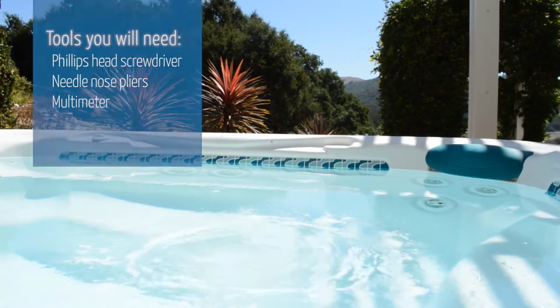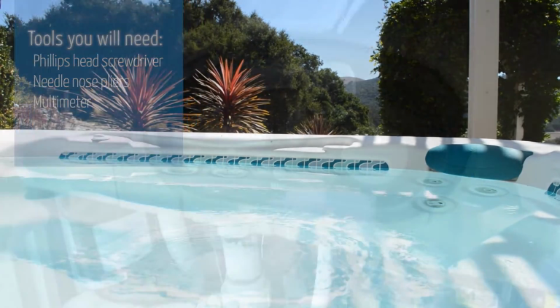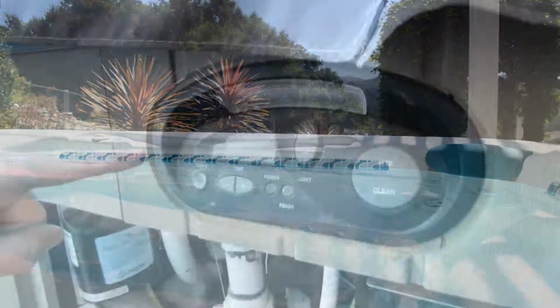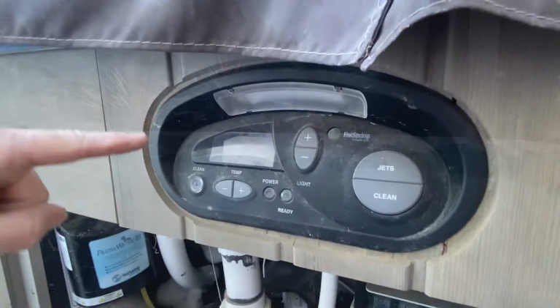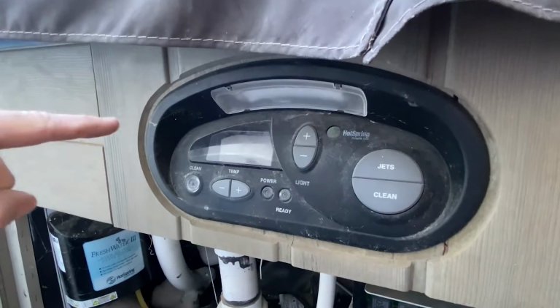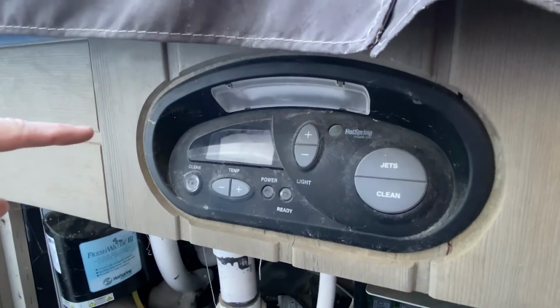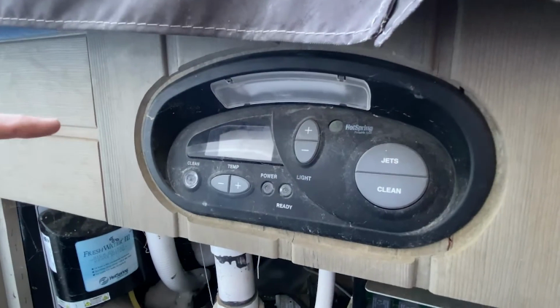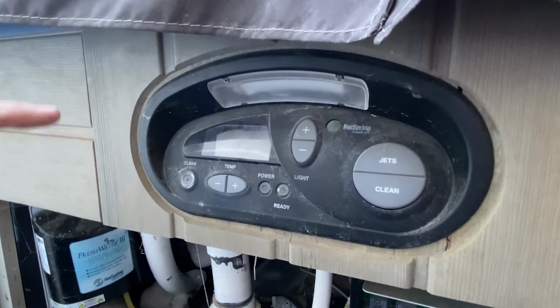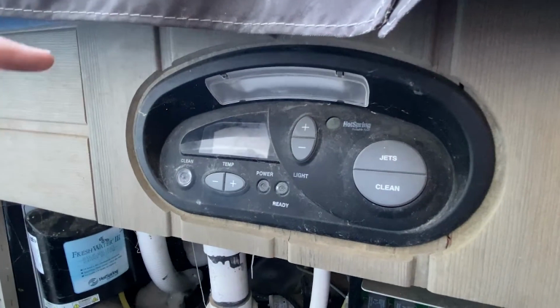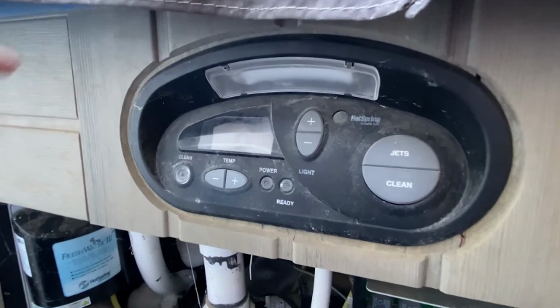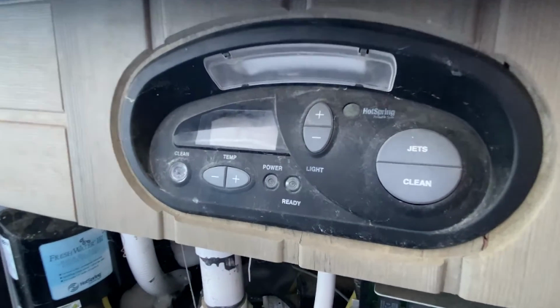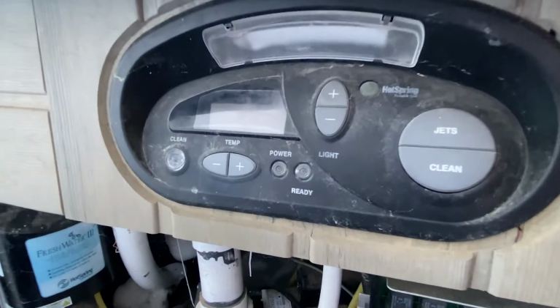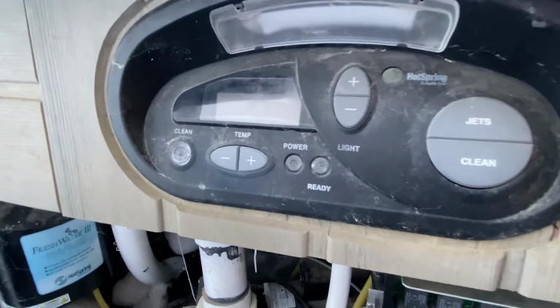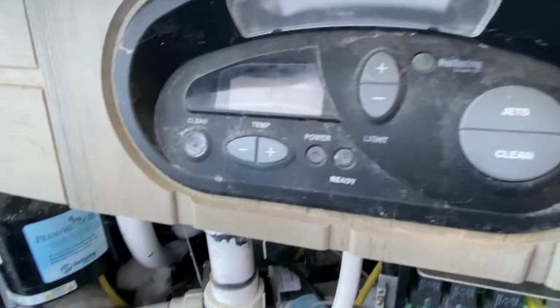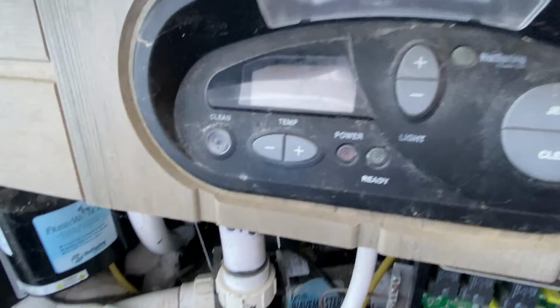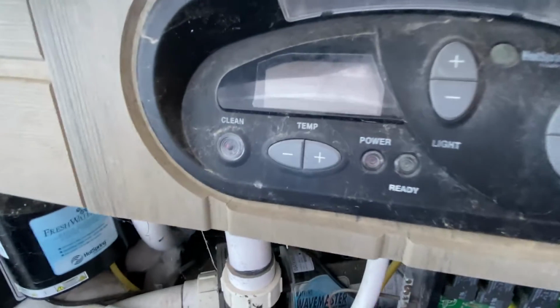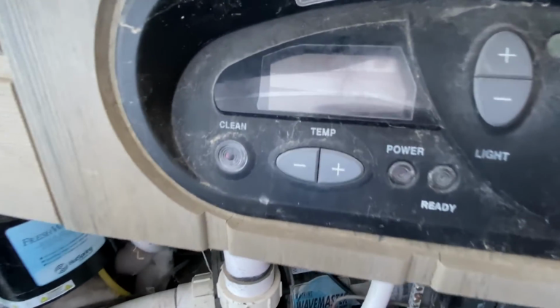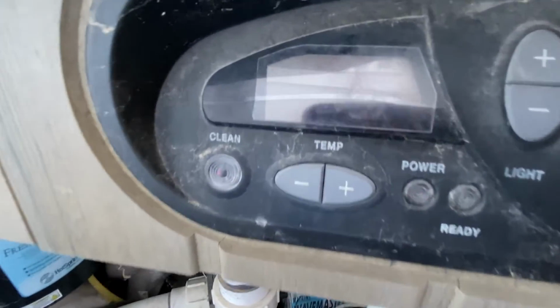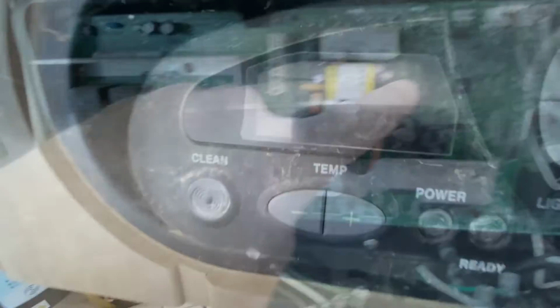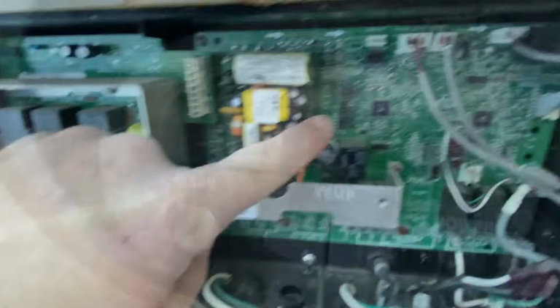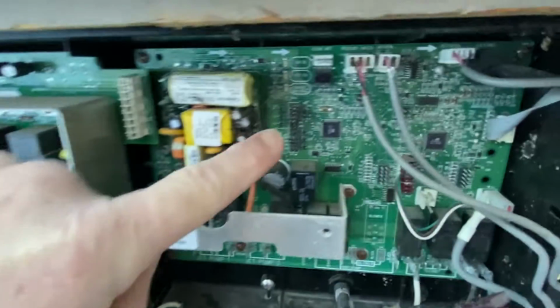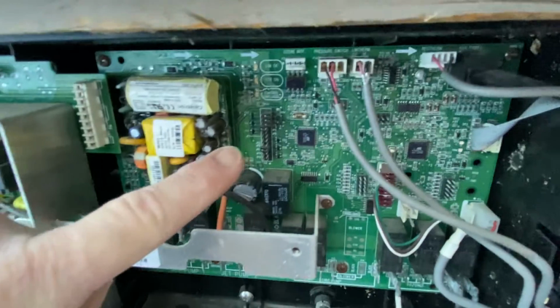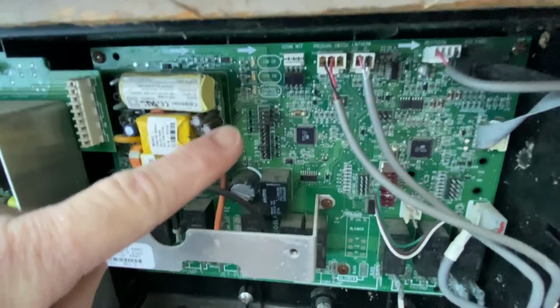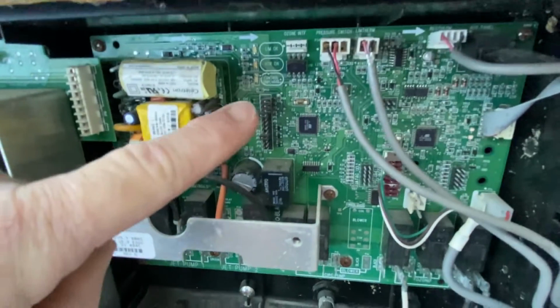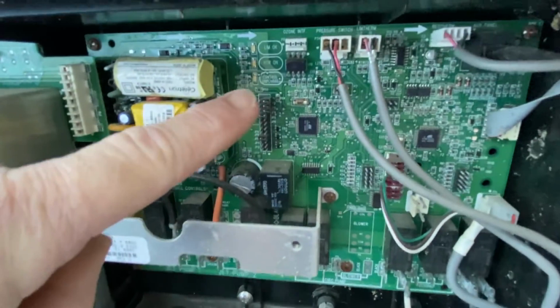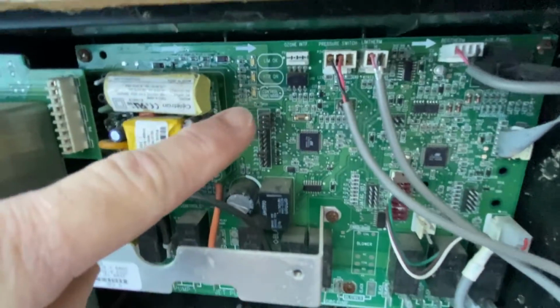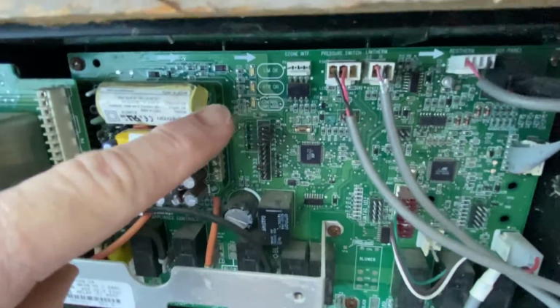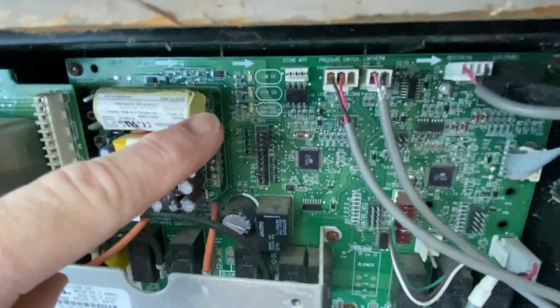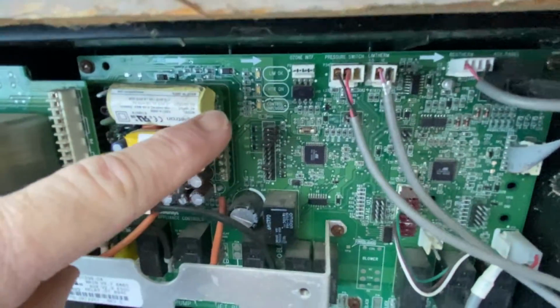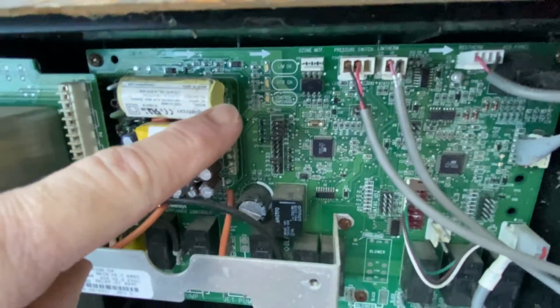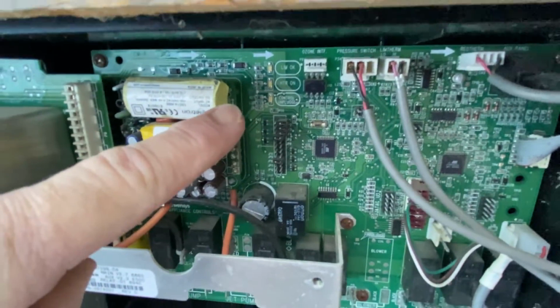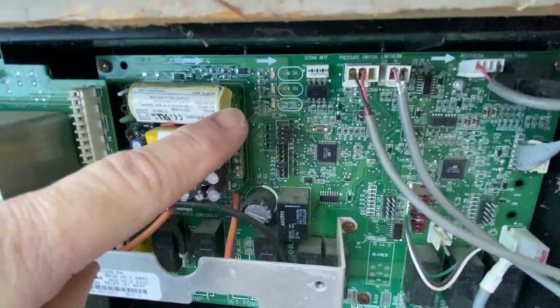If there are no lights on your control panel and motherboard, it could be caused by a bad heater relay board. Here's how to diagnose it.